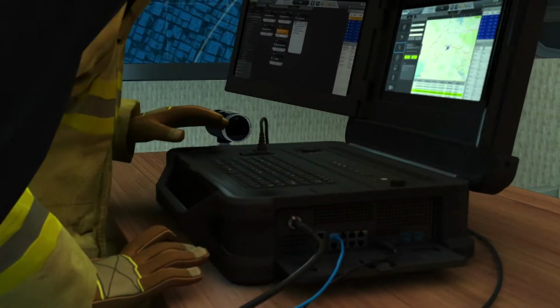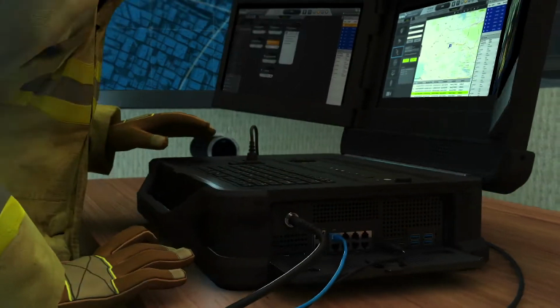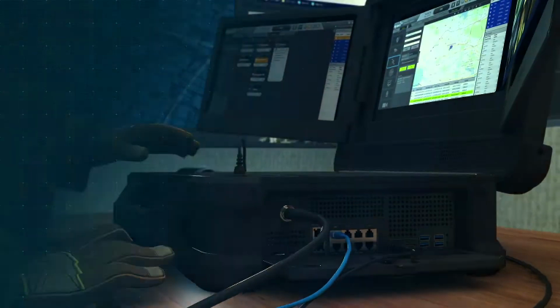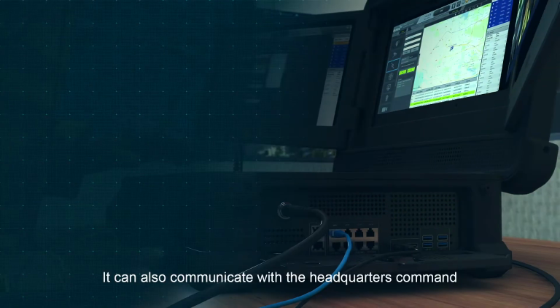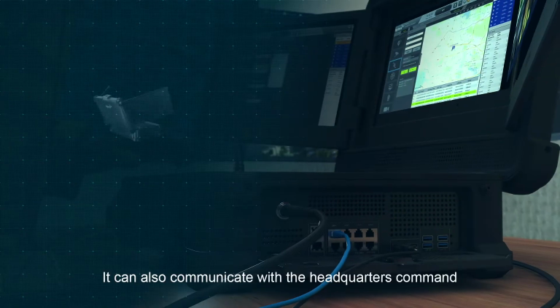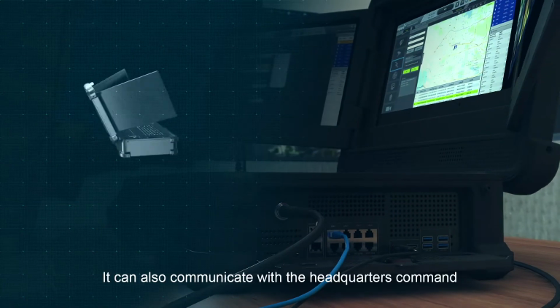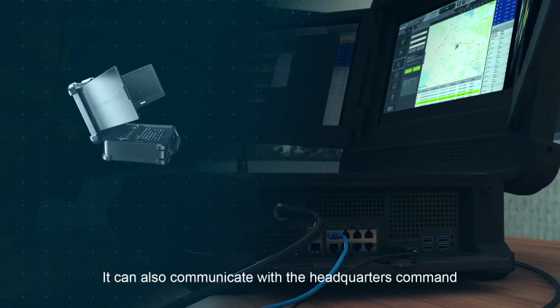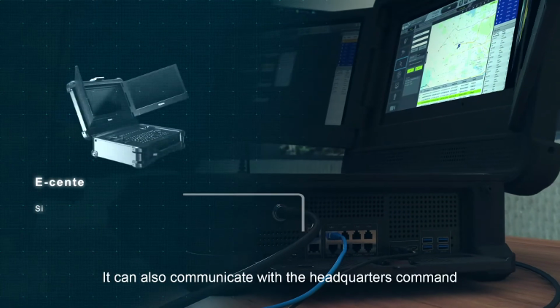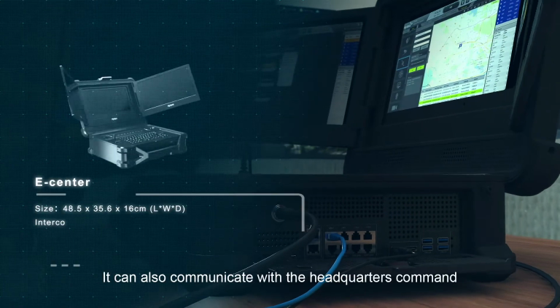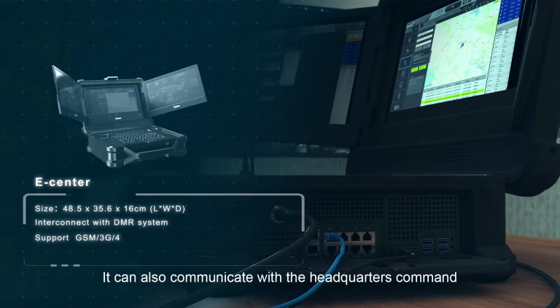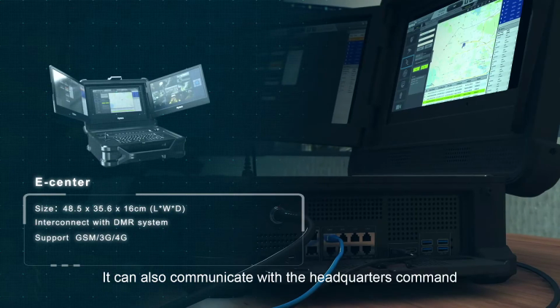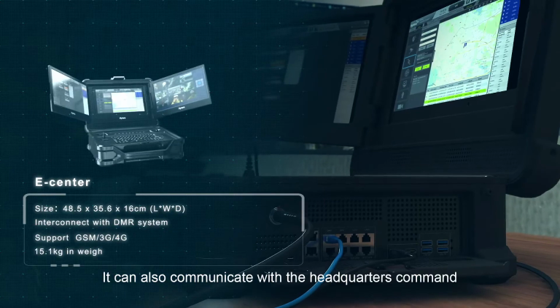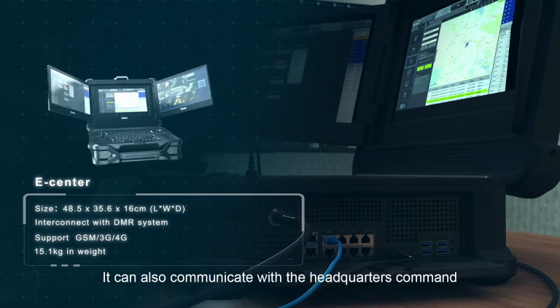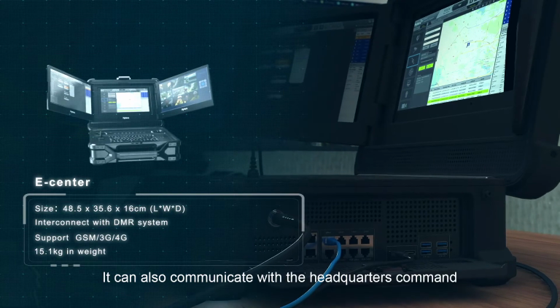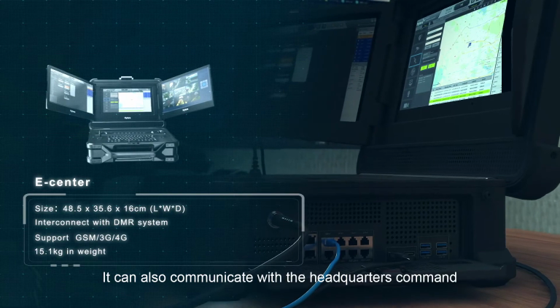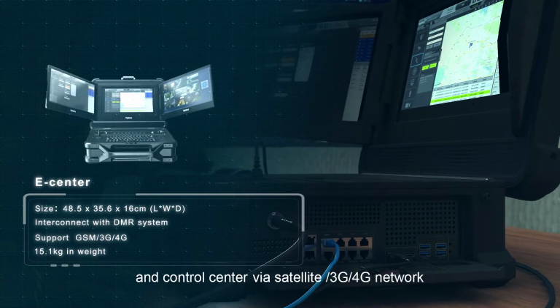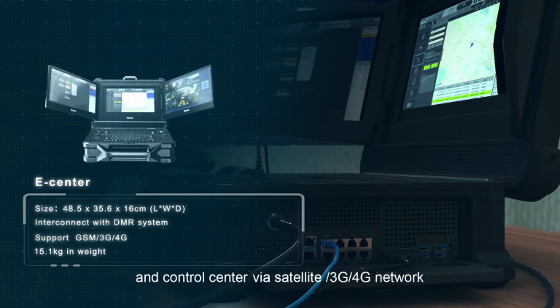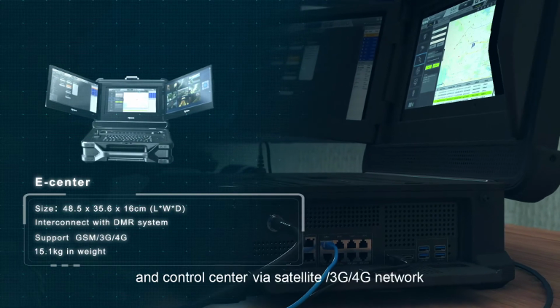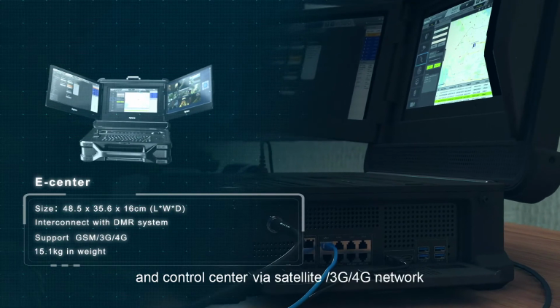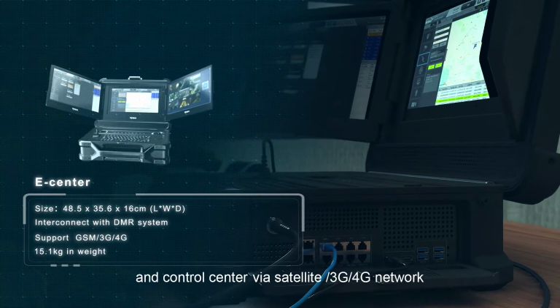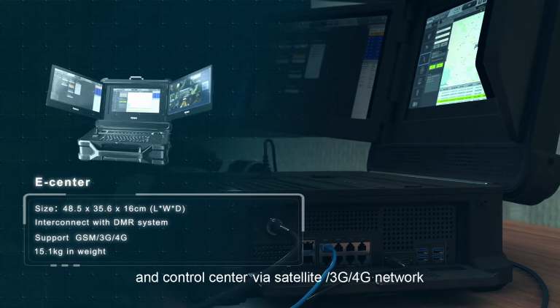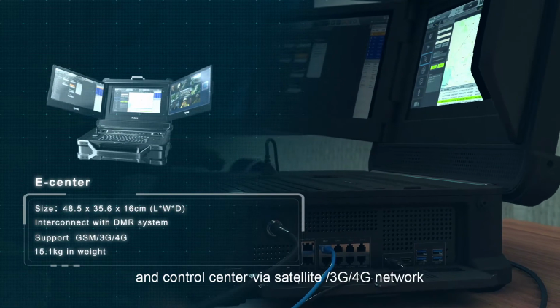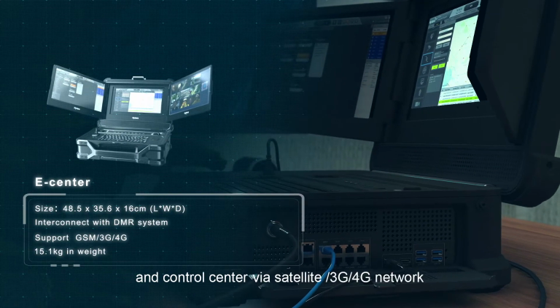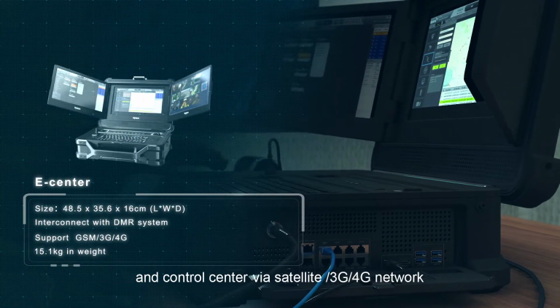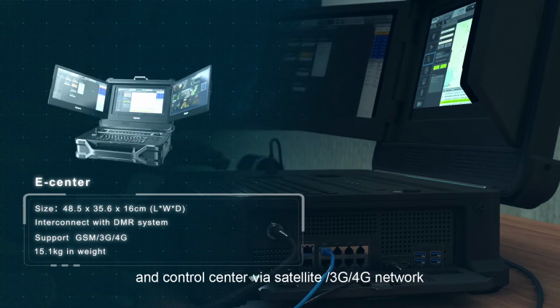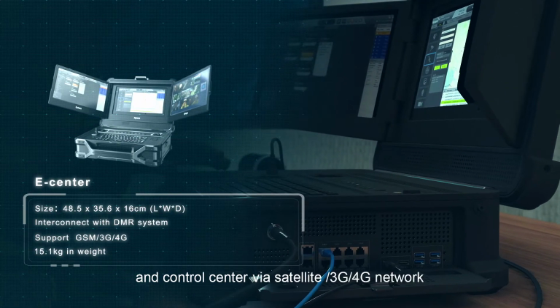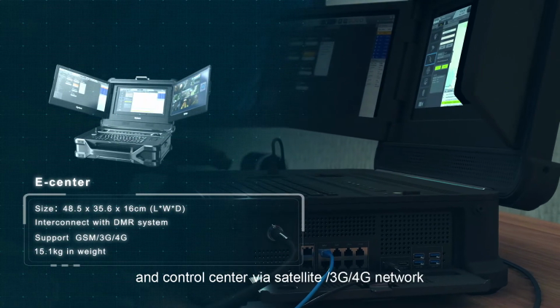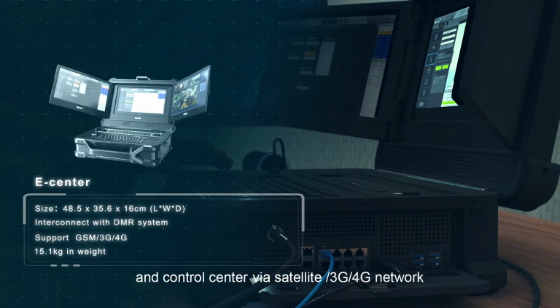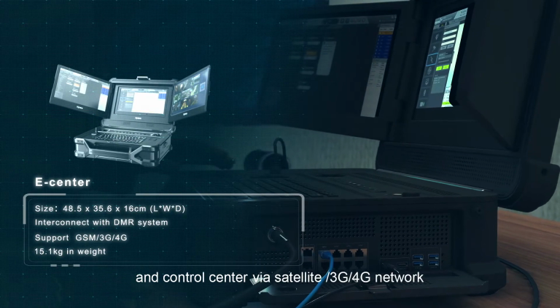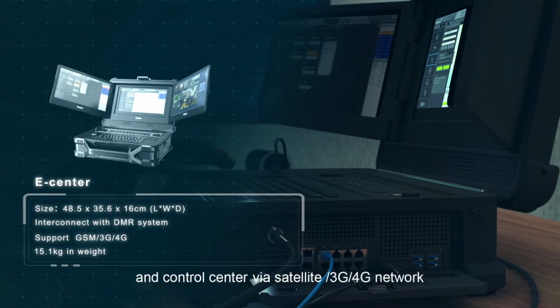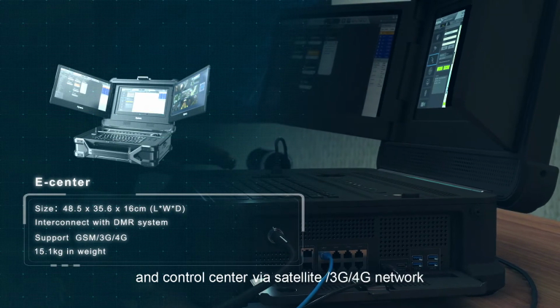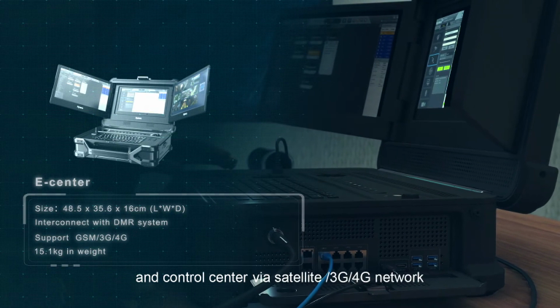It can also communicate with headquarters command and control center via satellite, 3G, or 4G network.